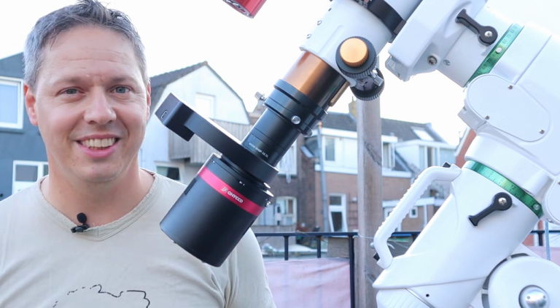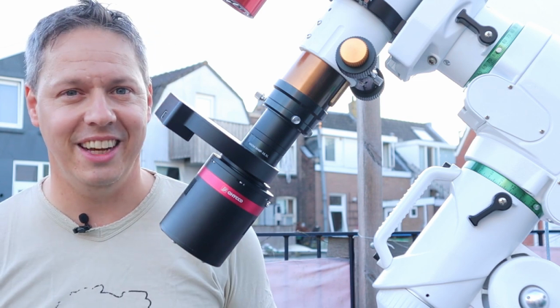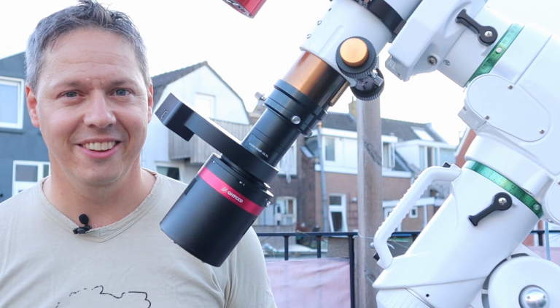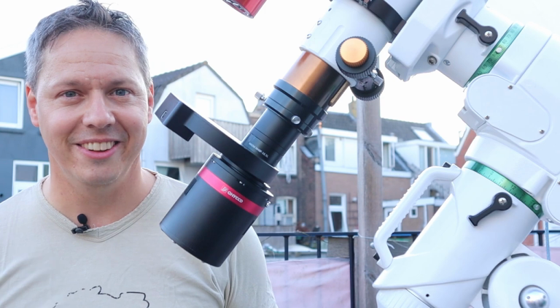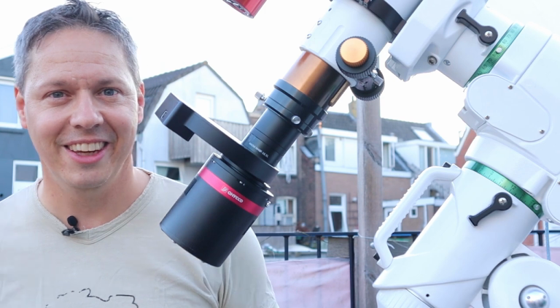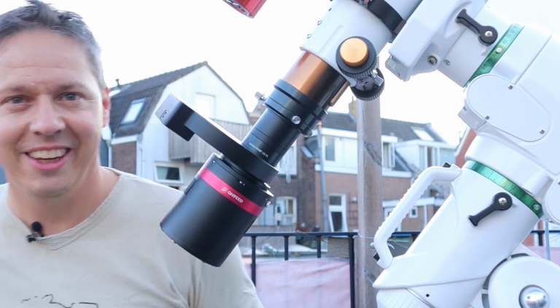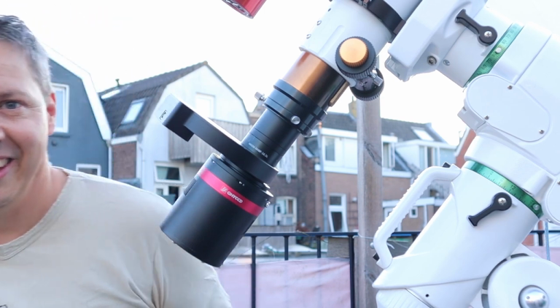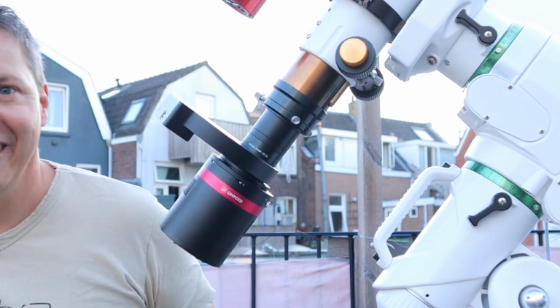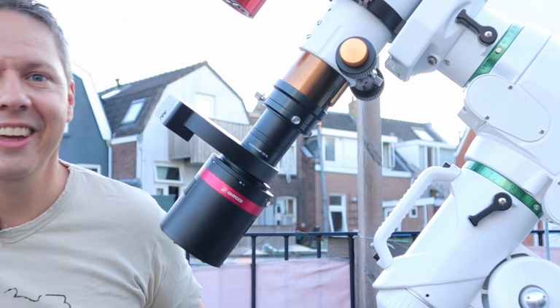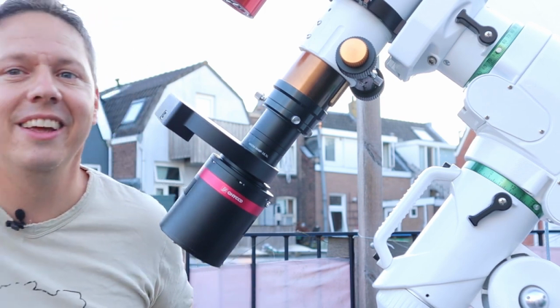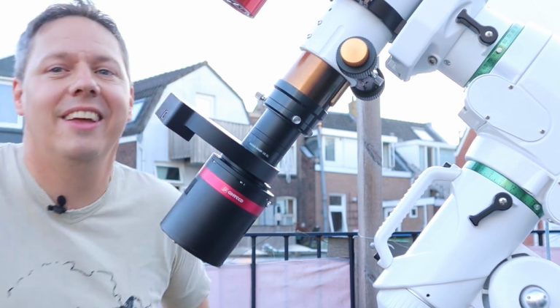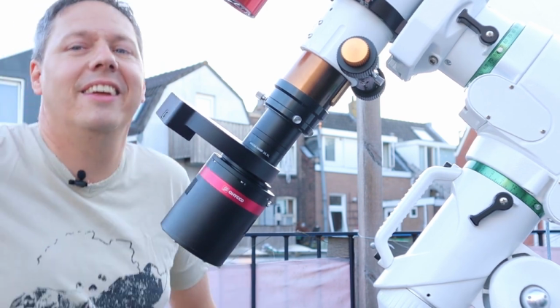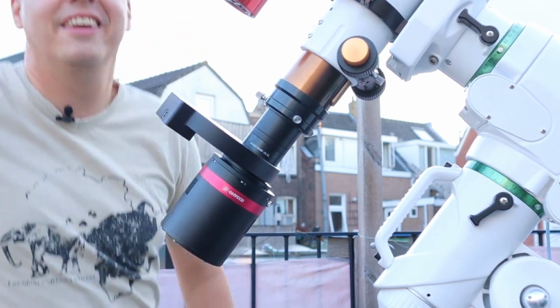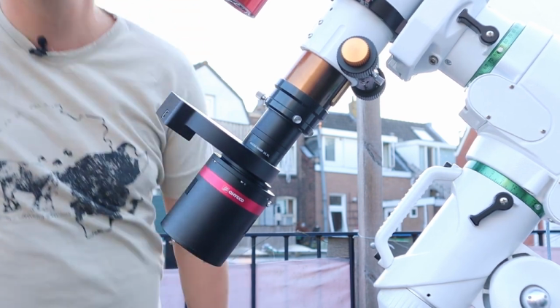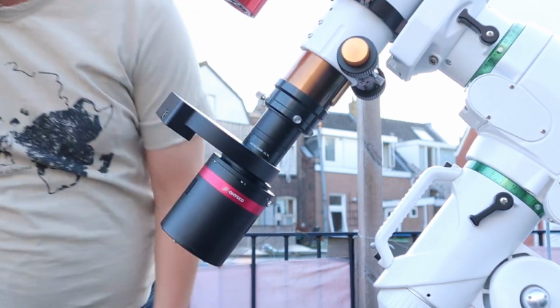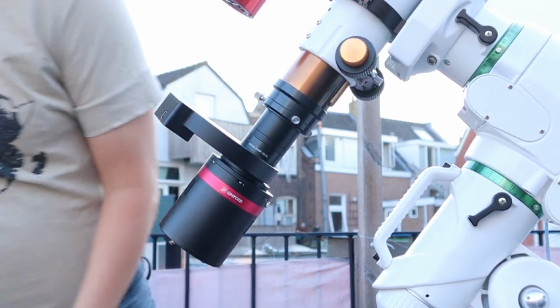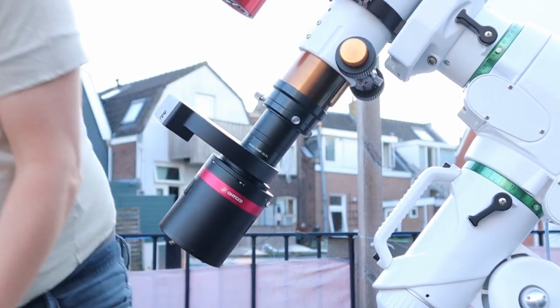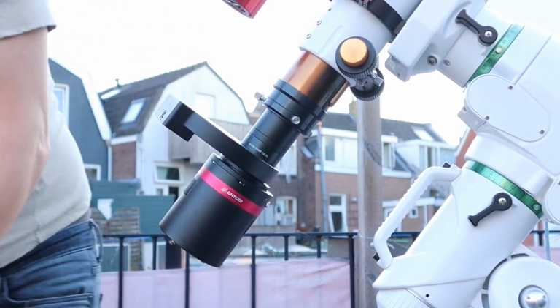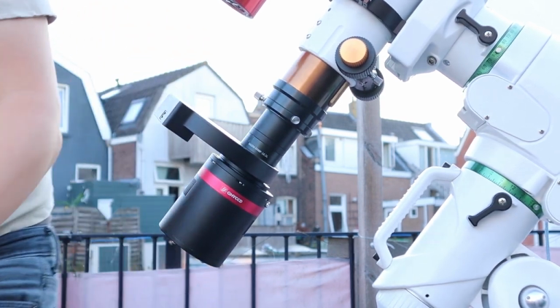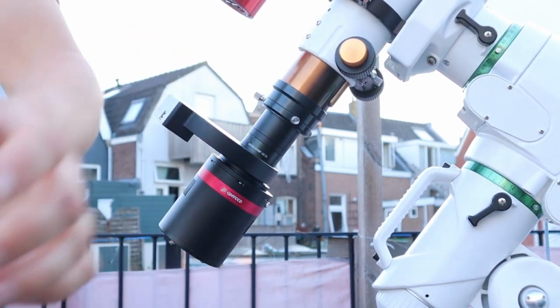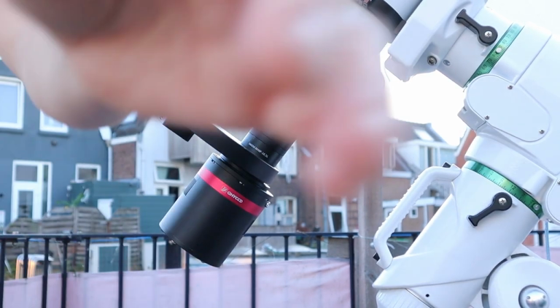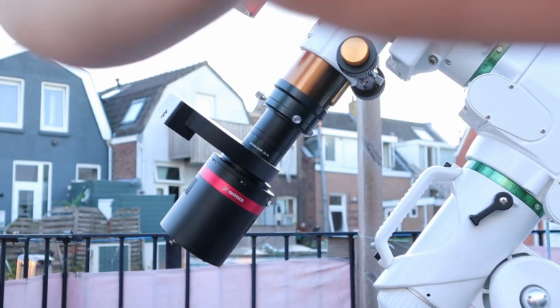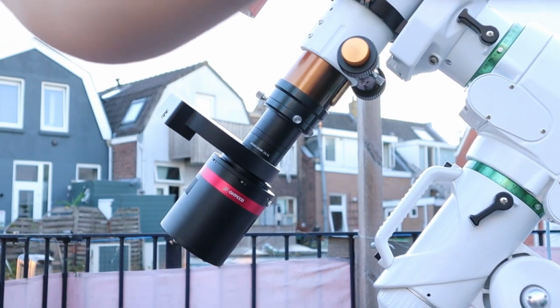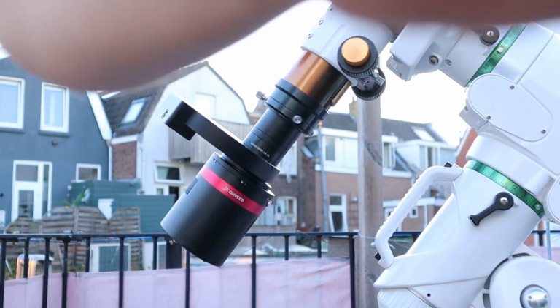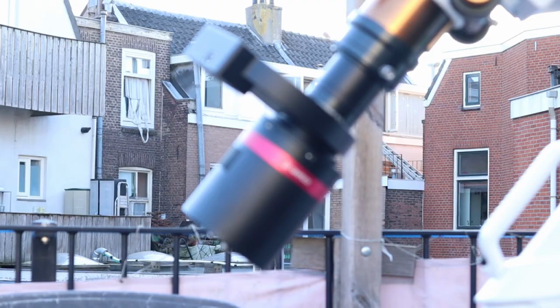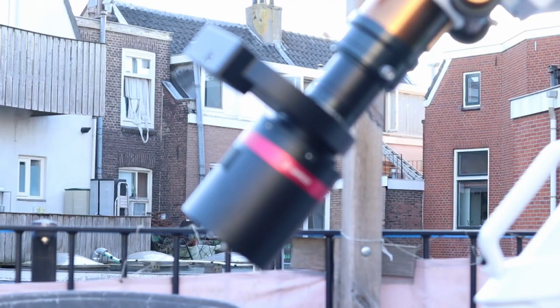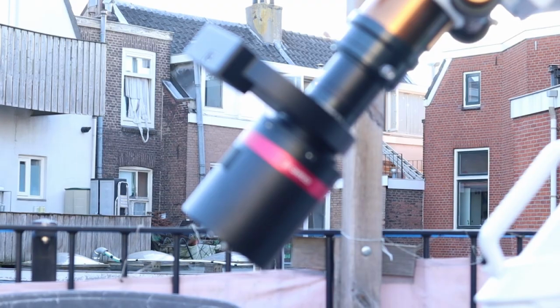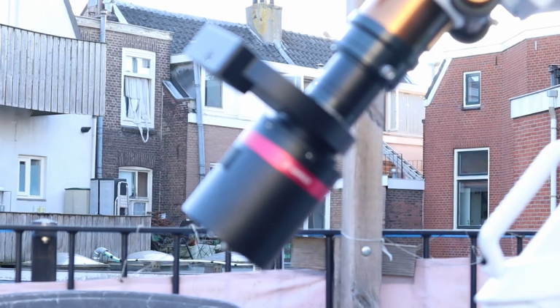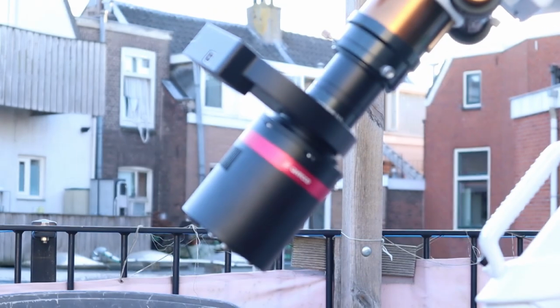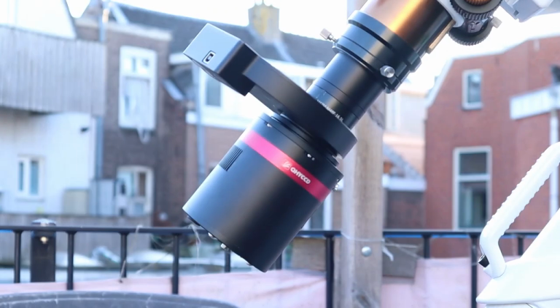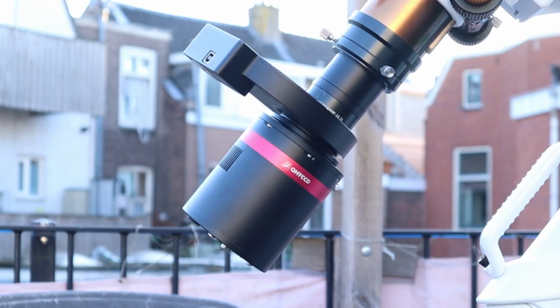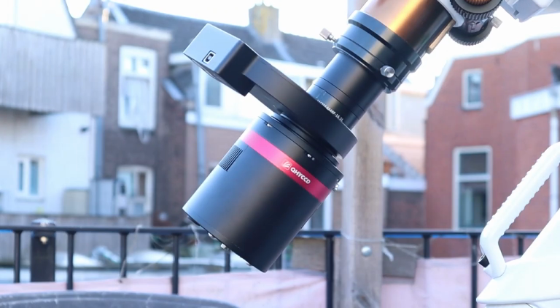Hopefully it stays clear and I'll be able to get some first light images with this camera. Stay tuned!